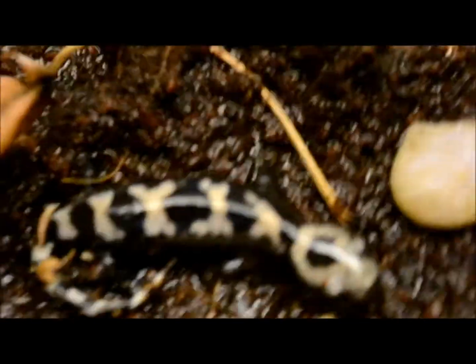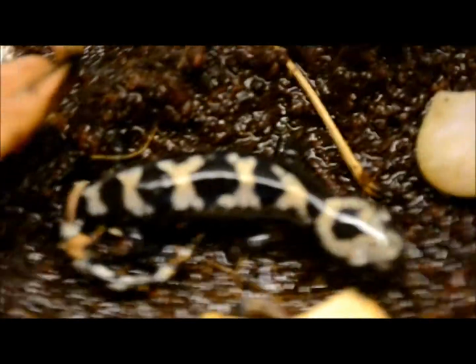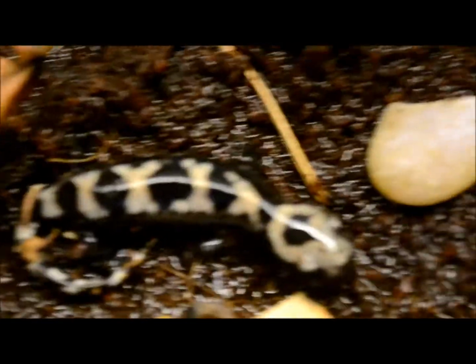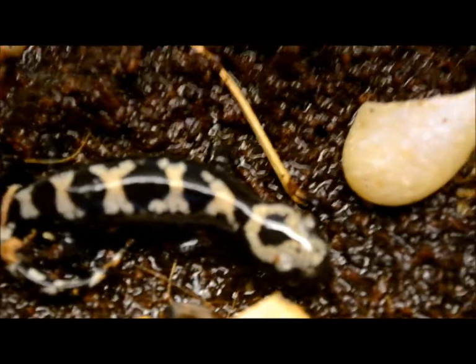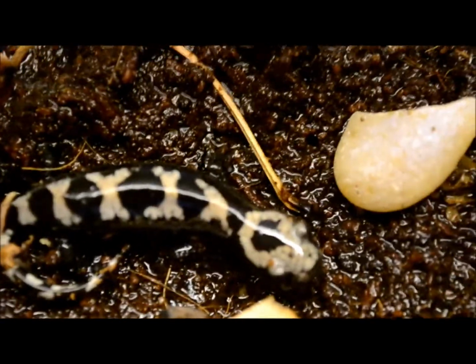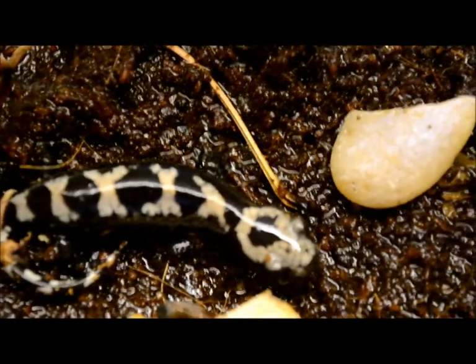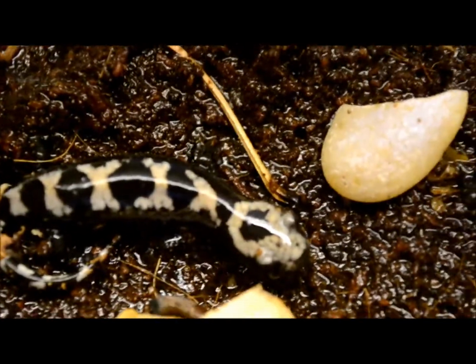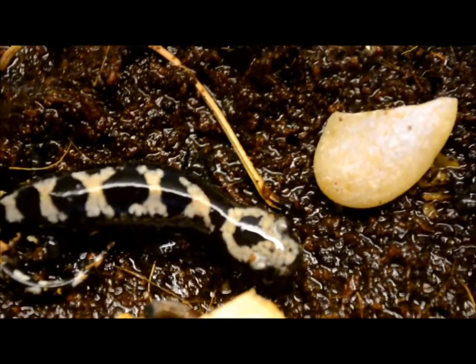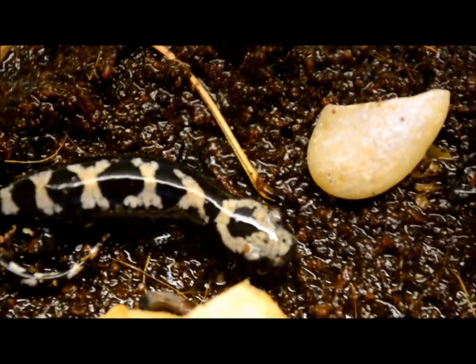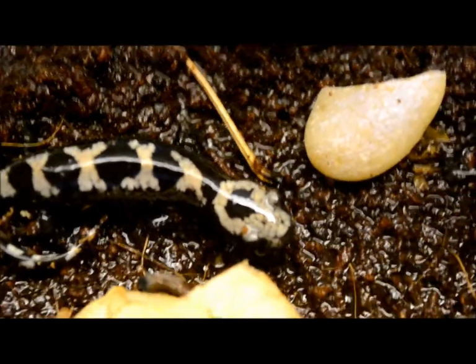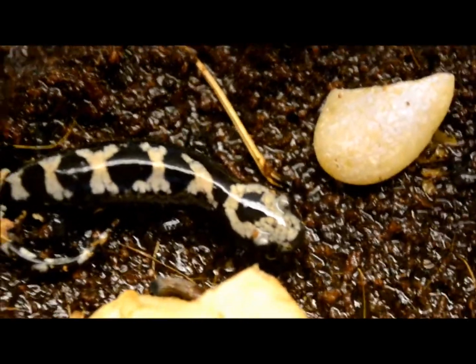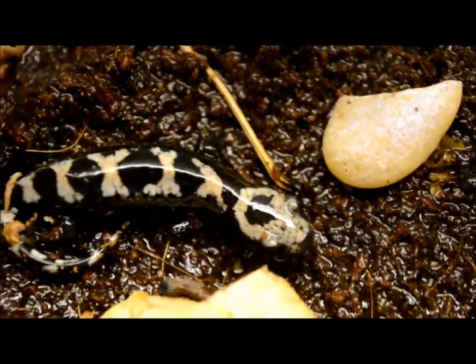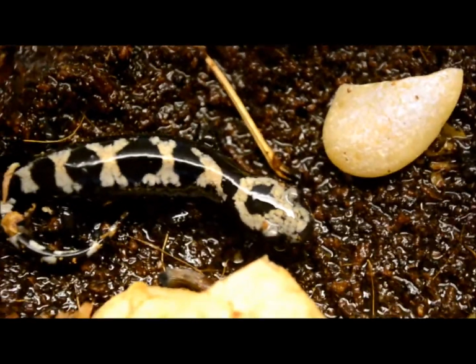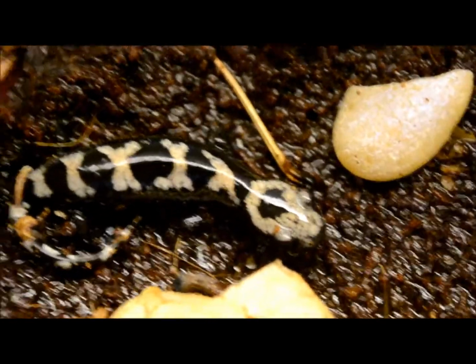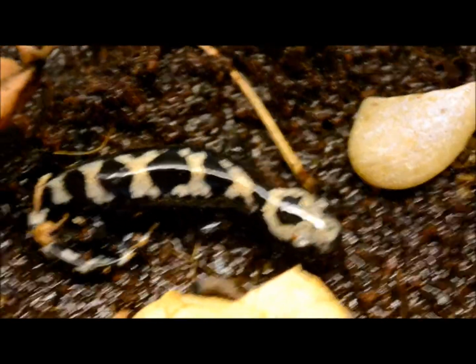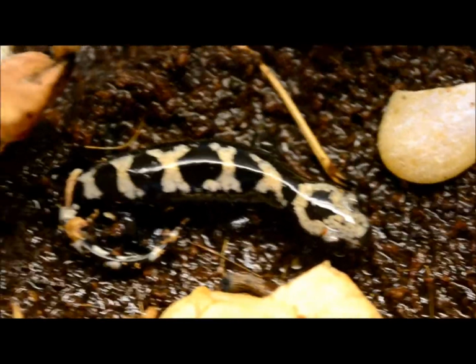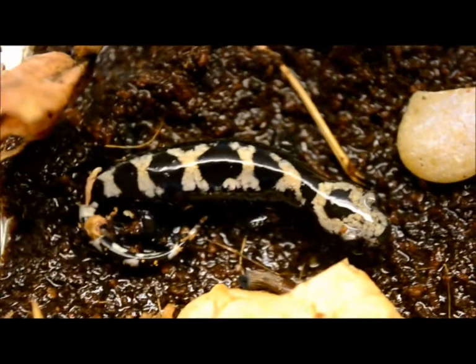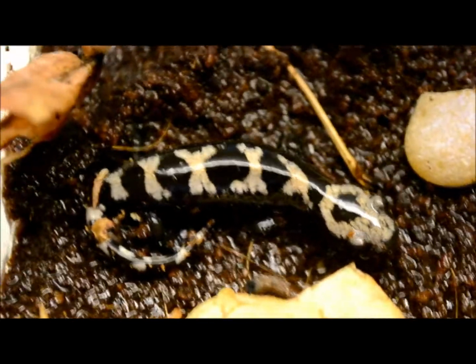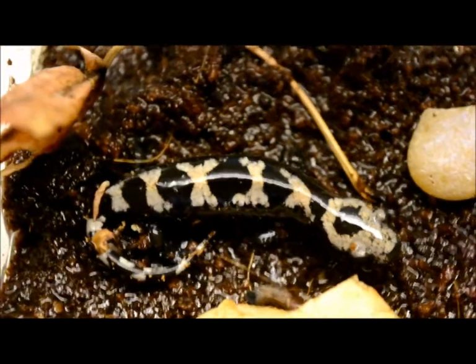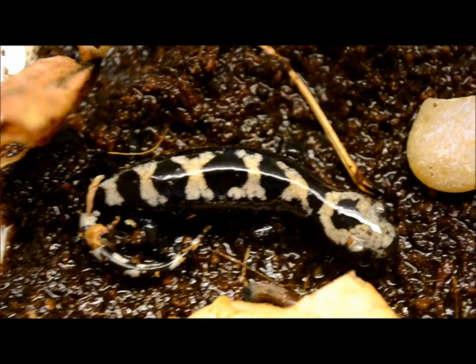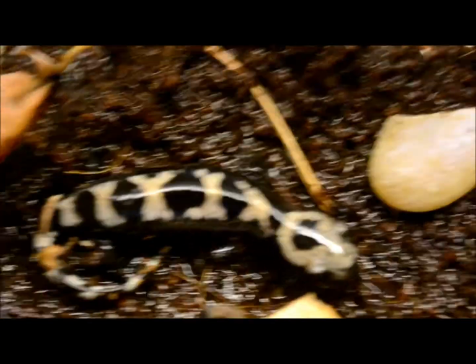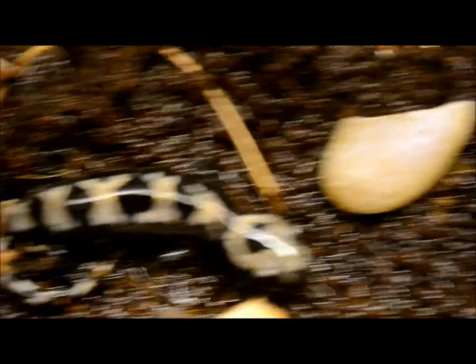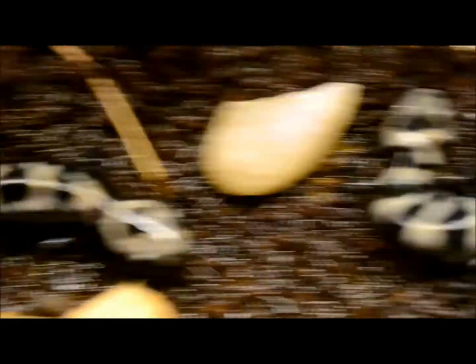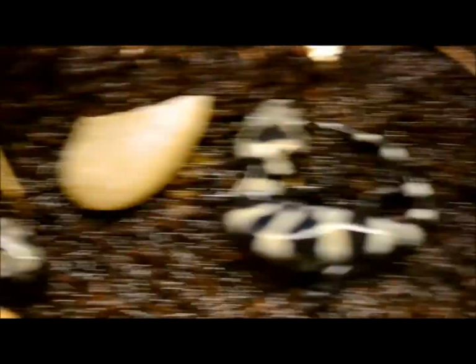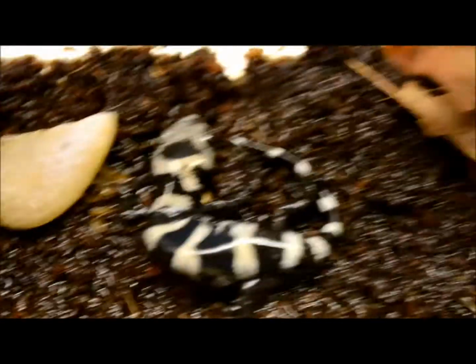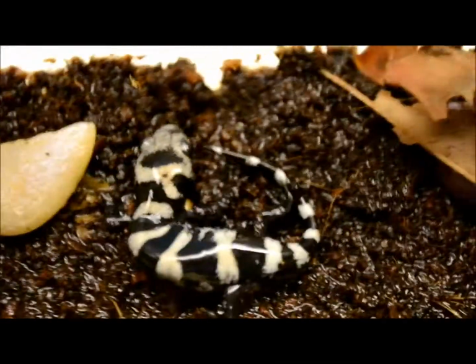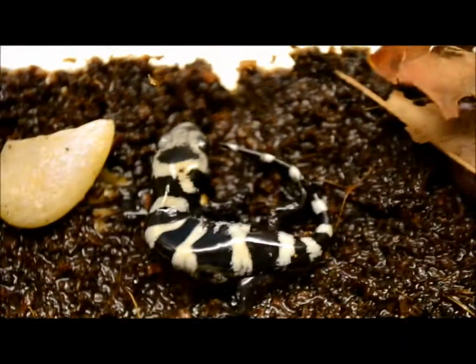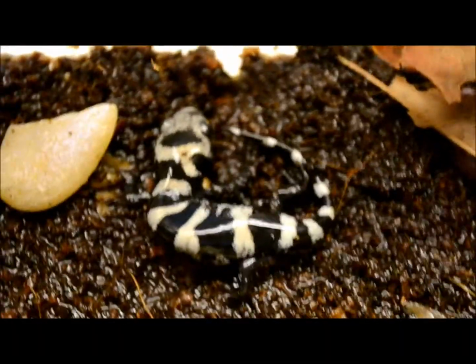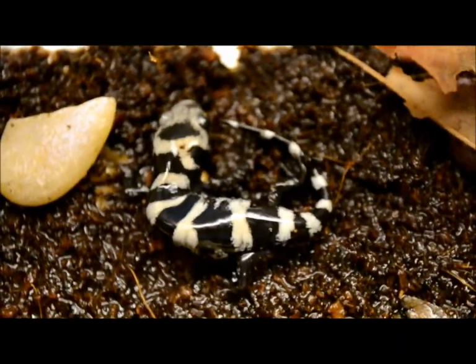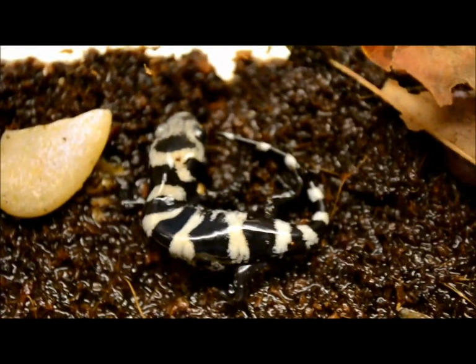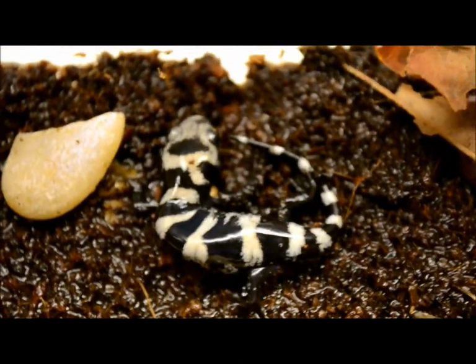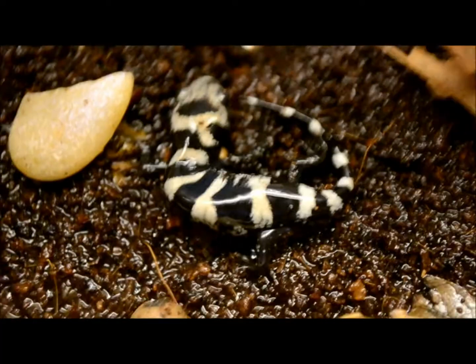As you can see right here, that's what they look like. I'm pretty sure that one's a female and that one's a male.